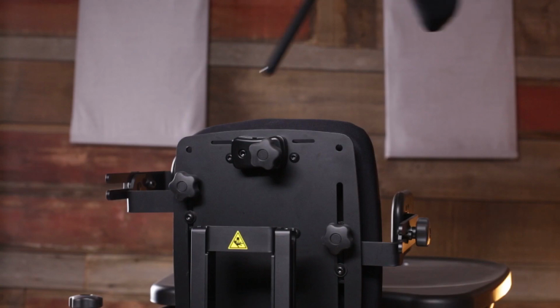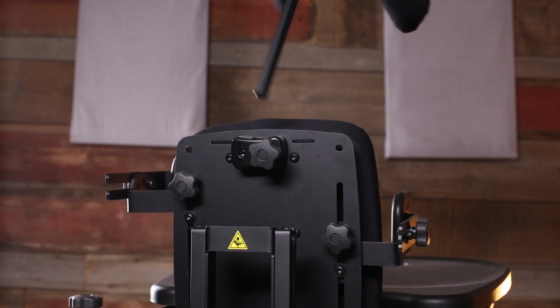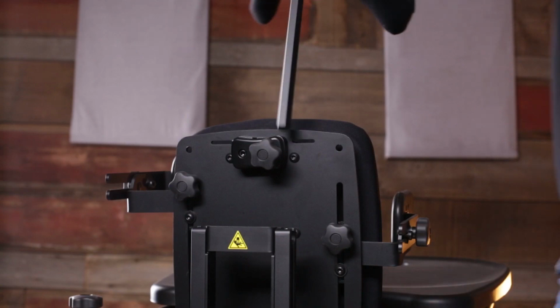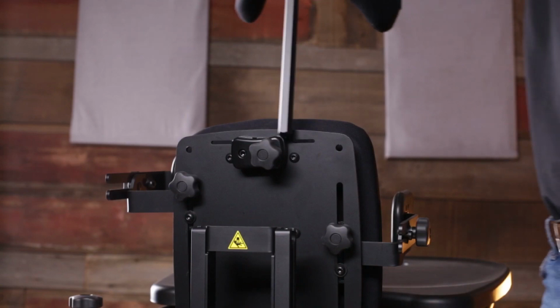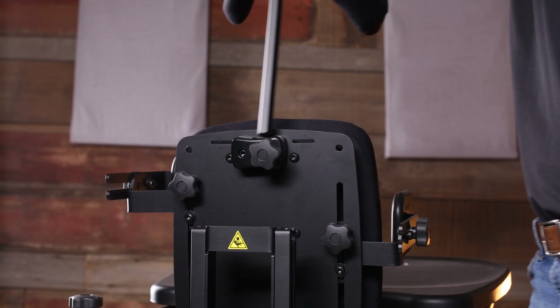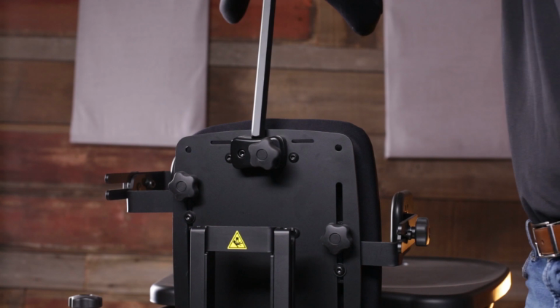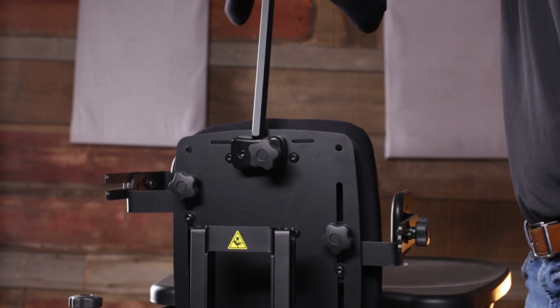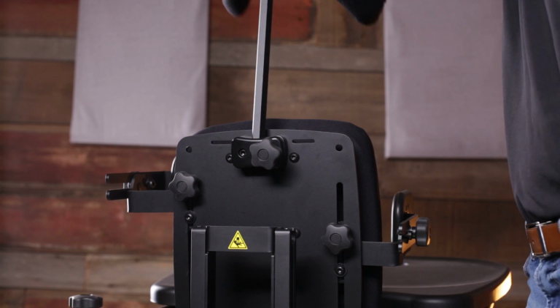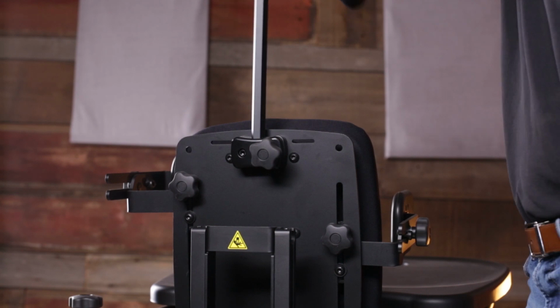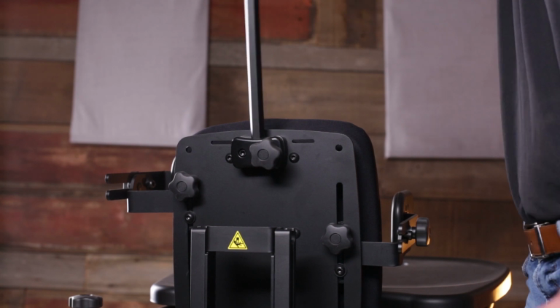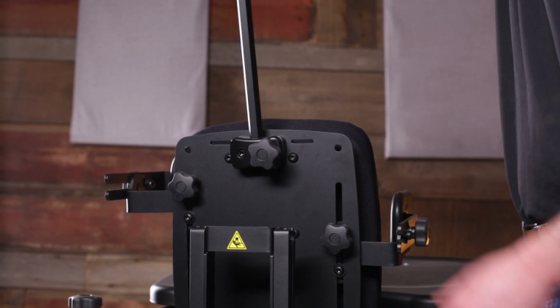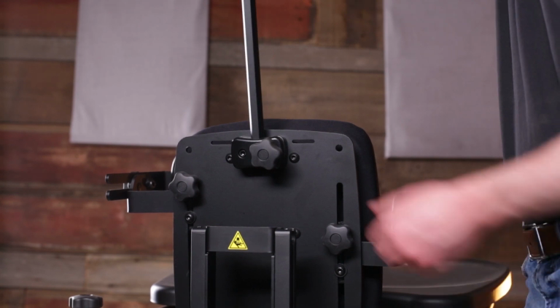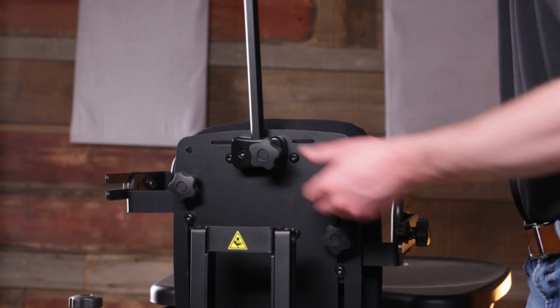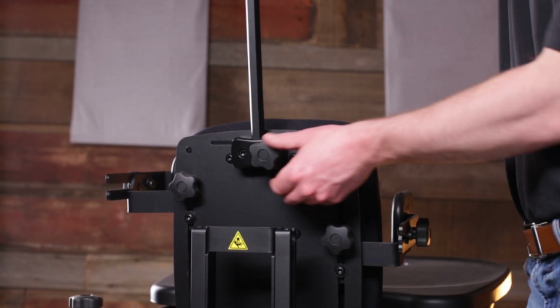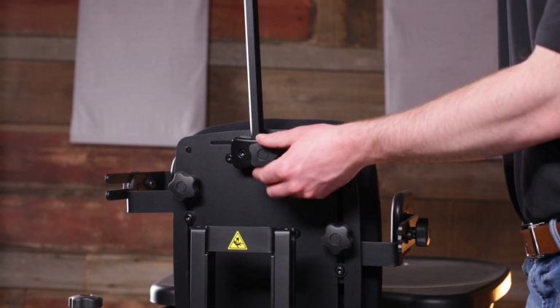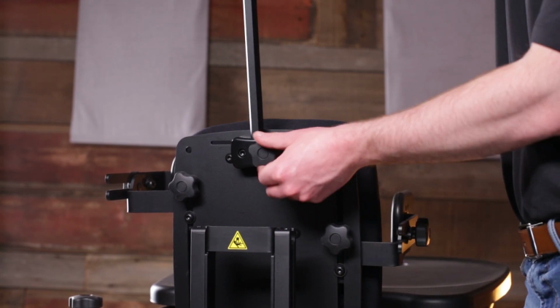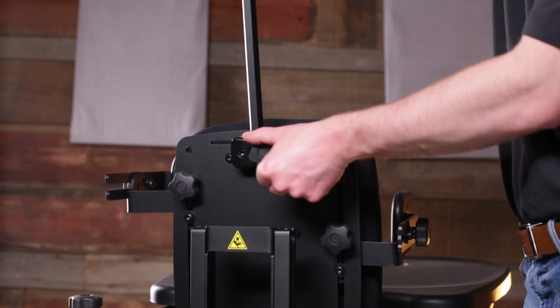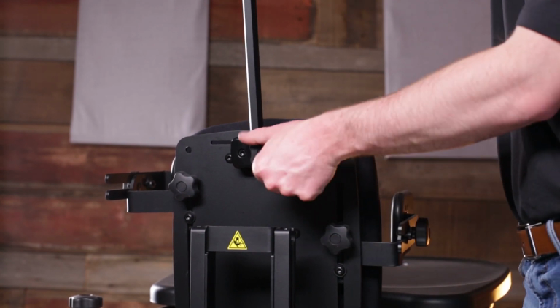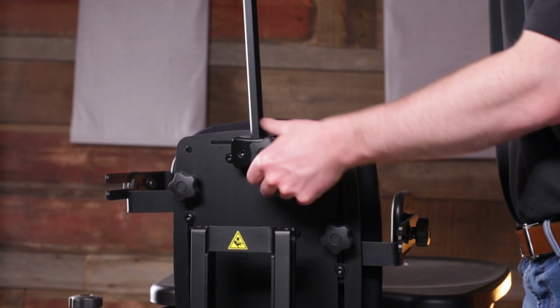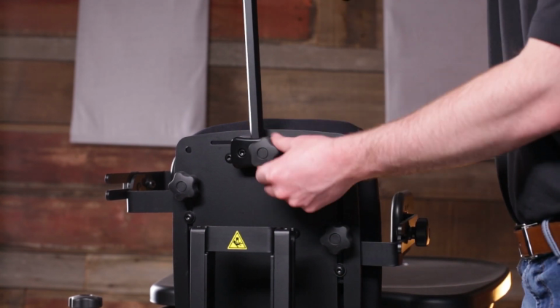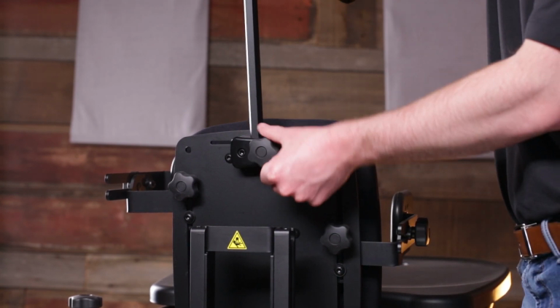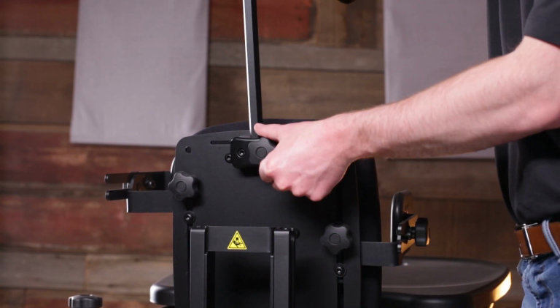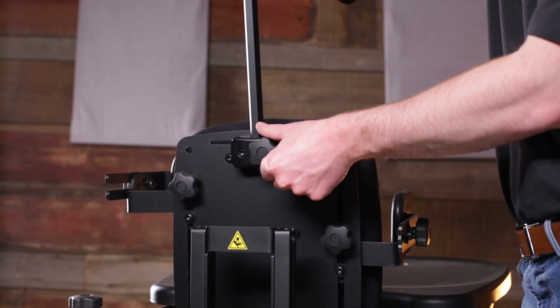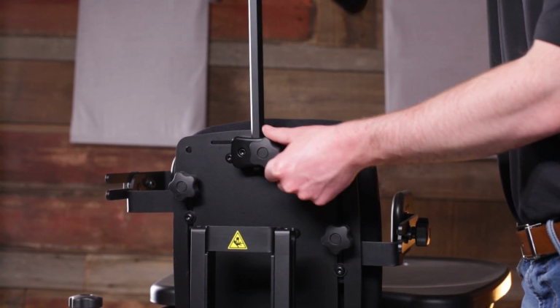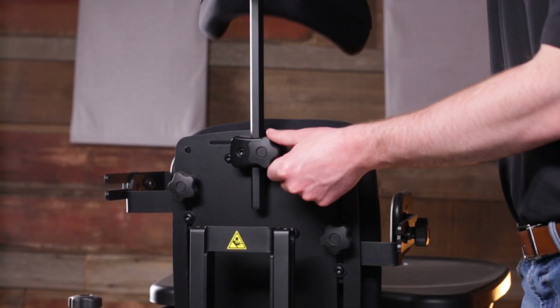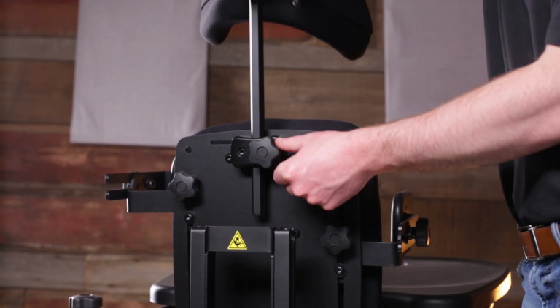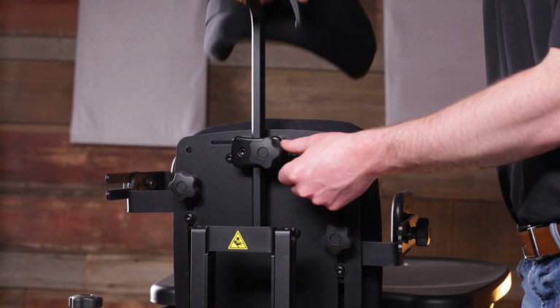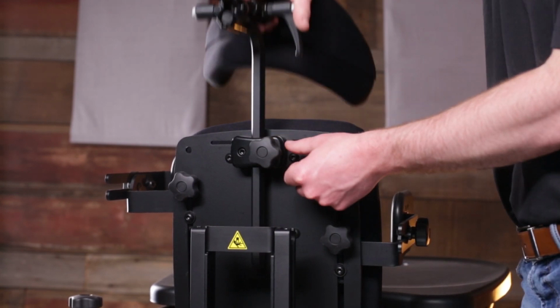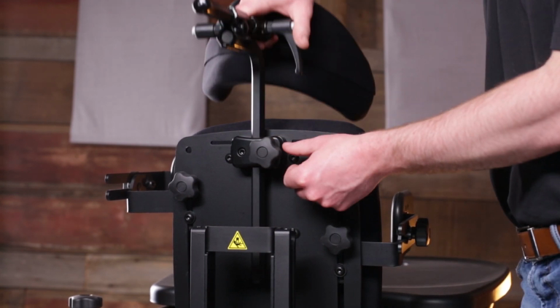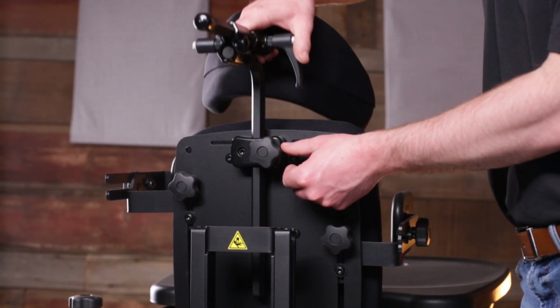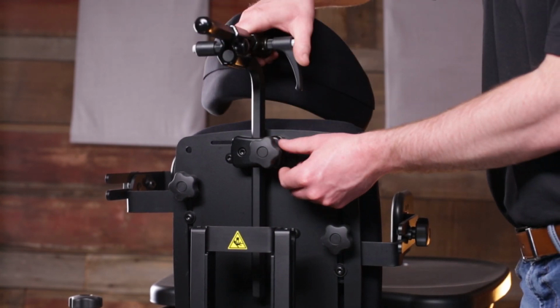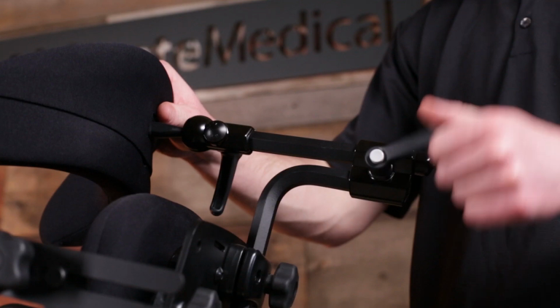Use our adjustable headrest or mount a third-party headrest on our universal mounting bracket.